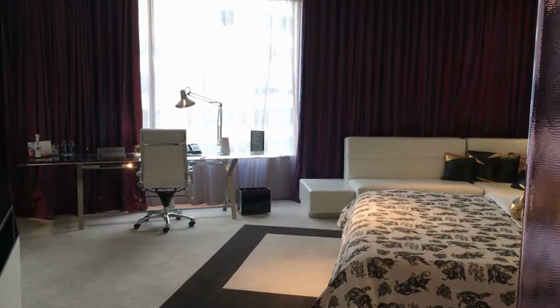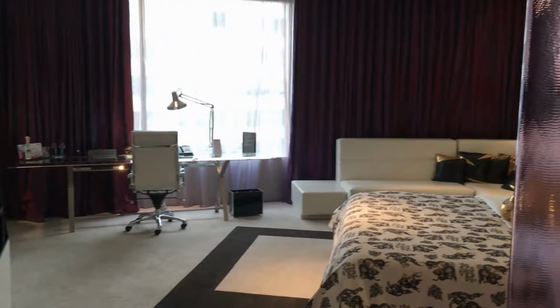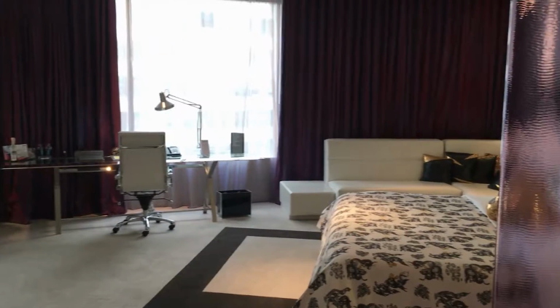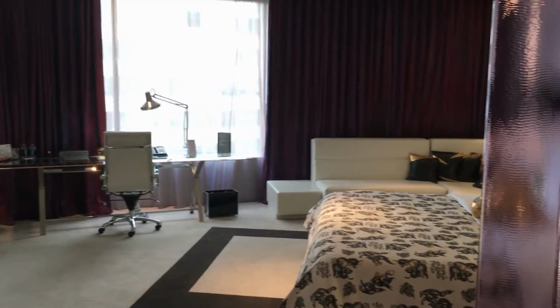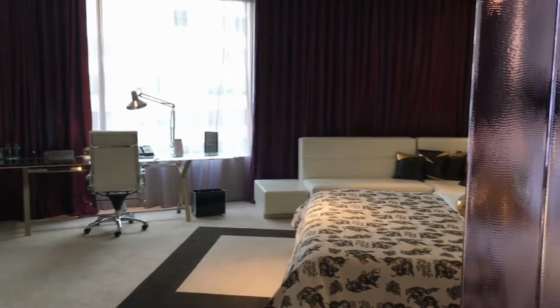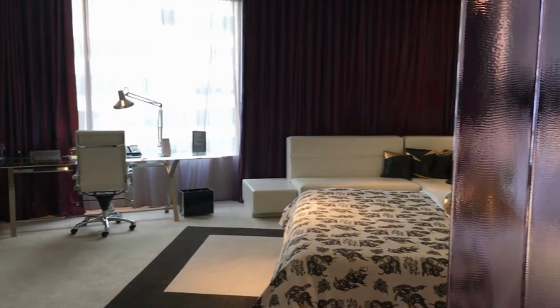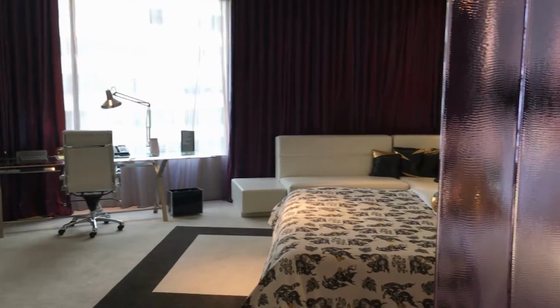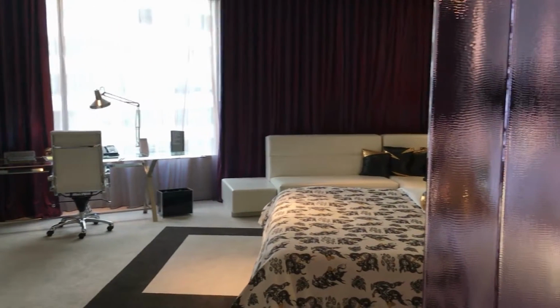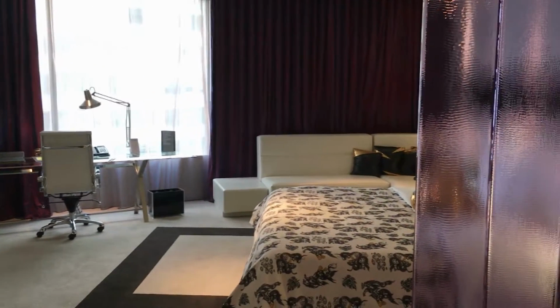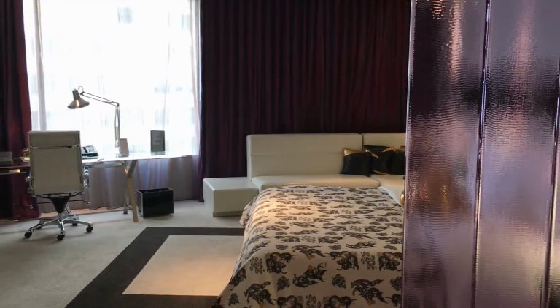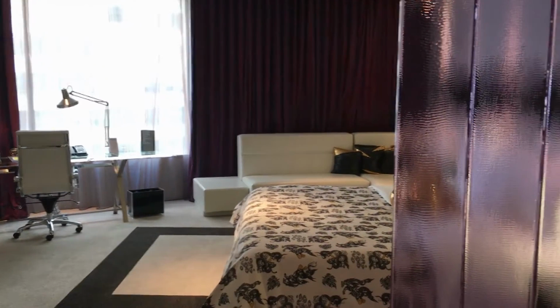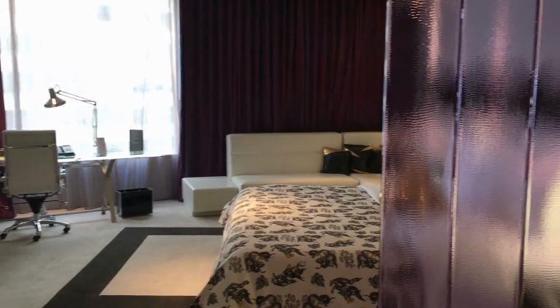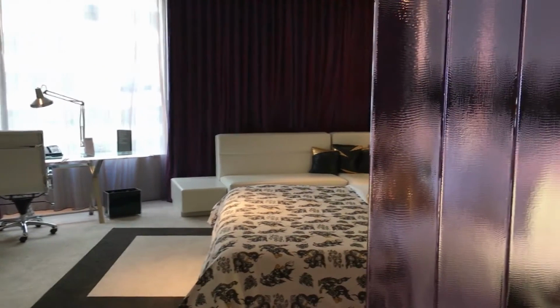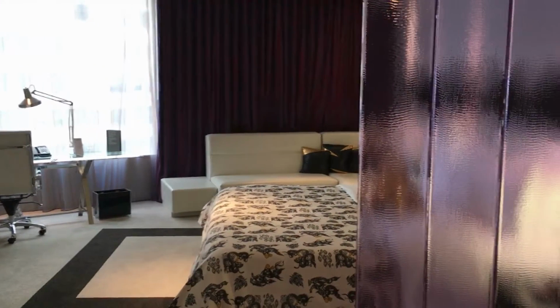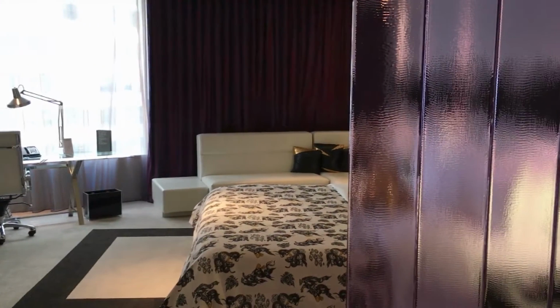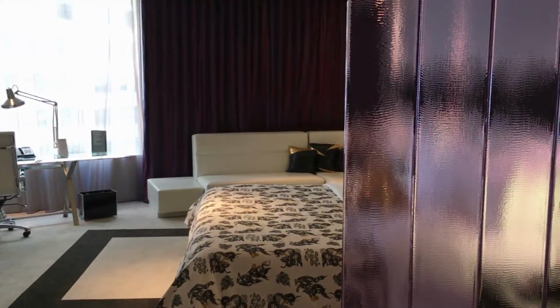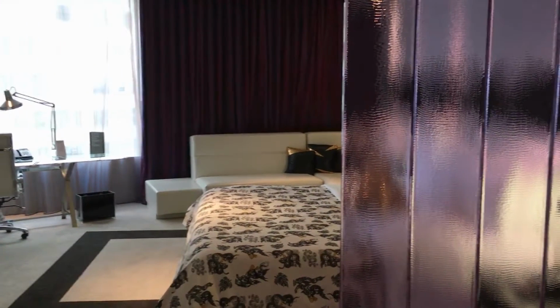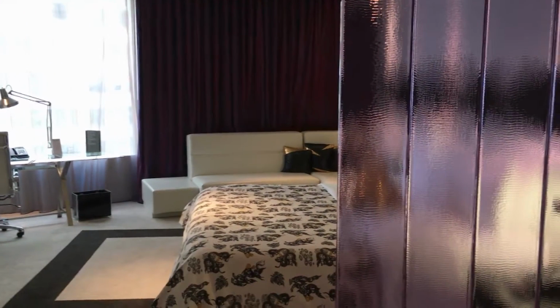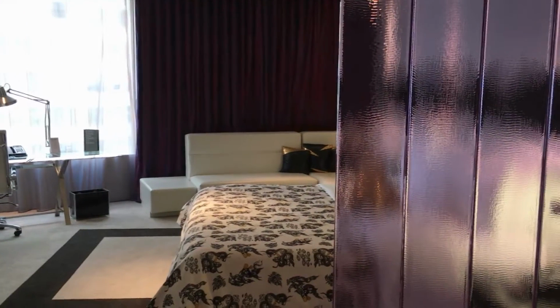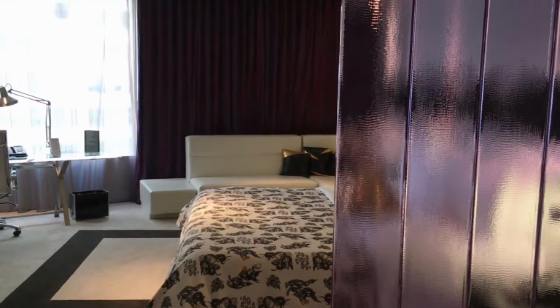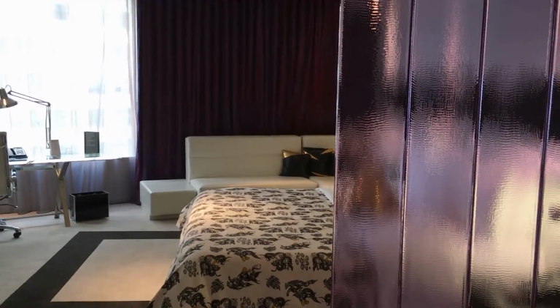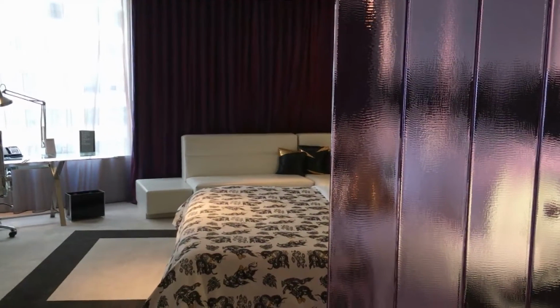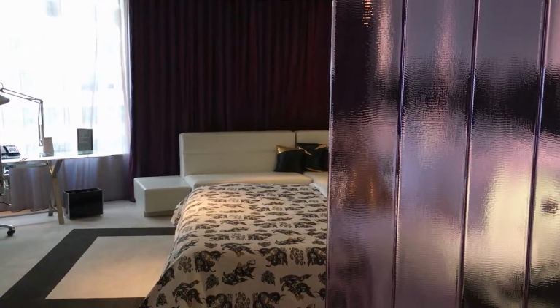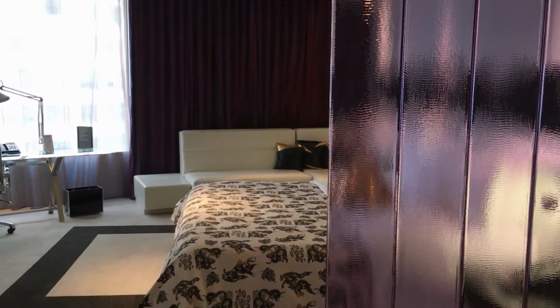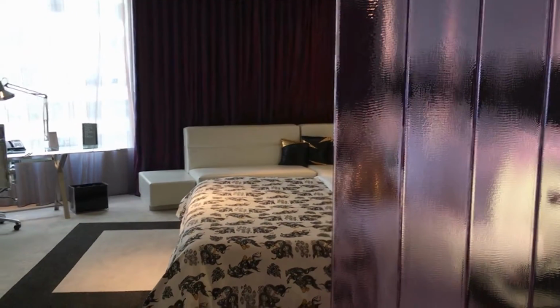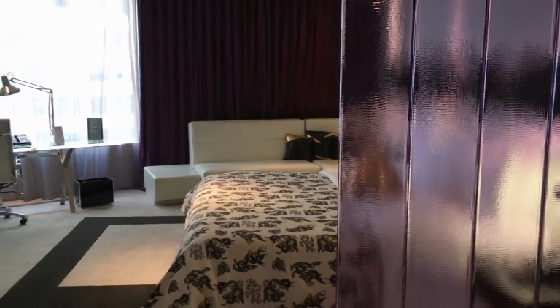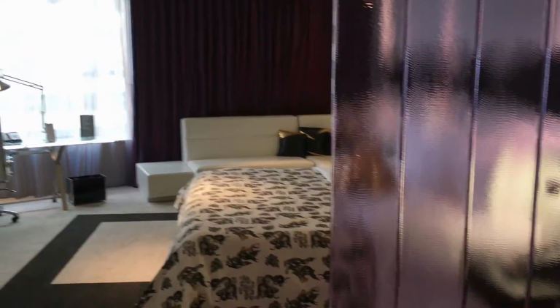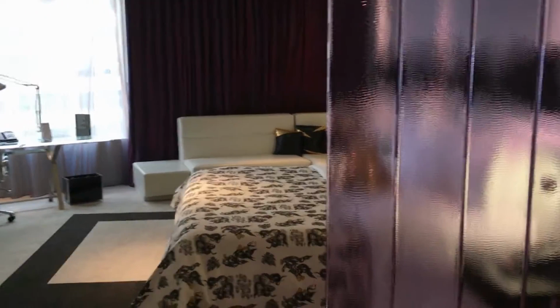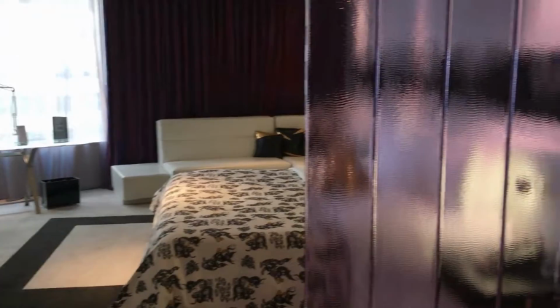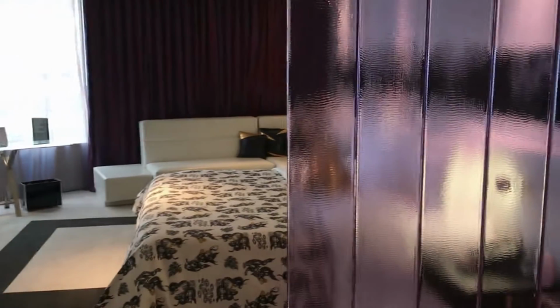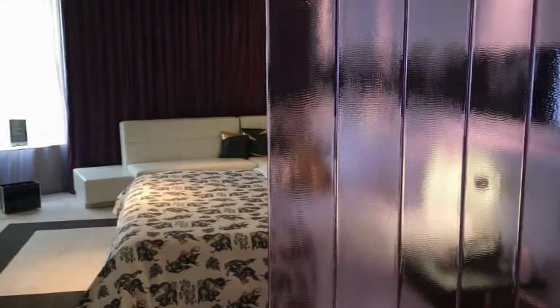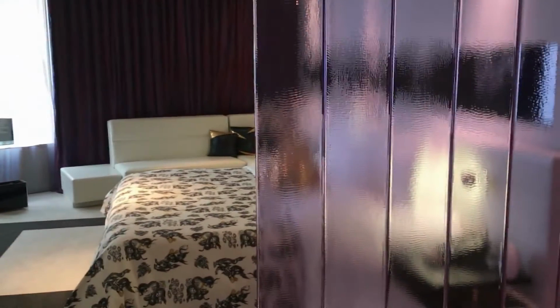I'm at the W Bangkok and this is the studio suite, room number 2715.